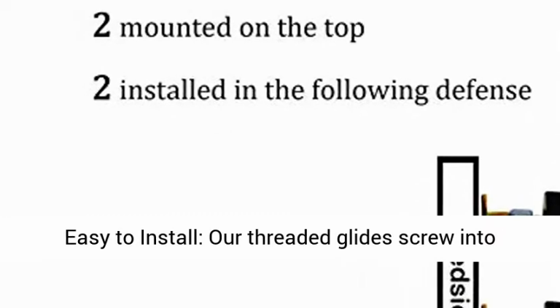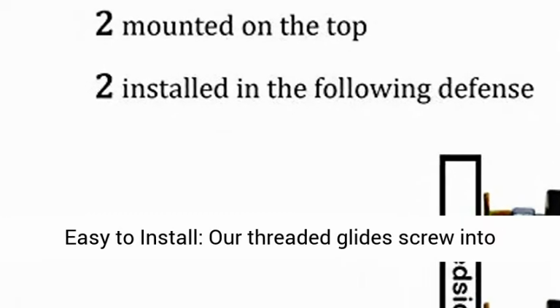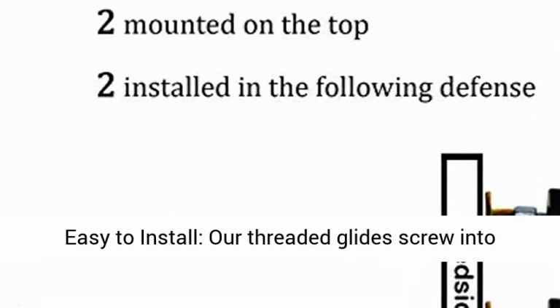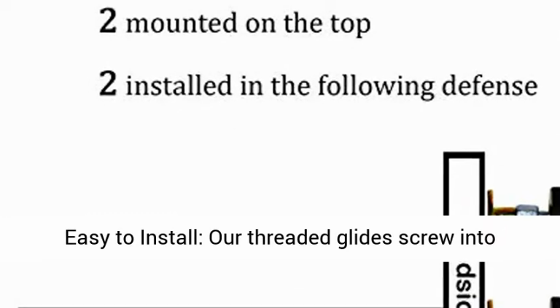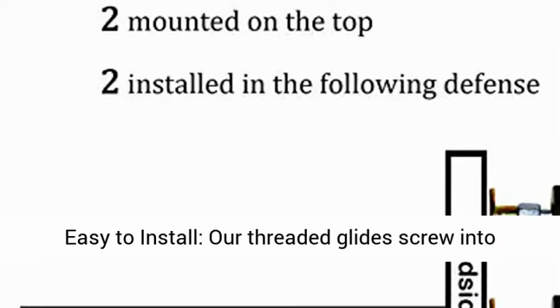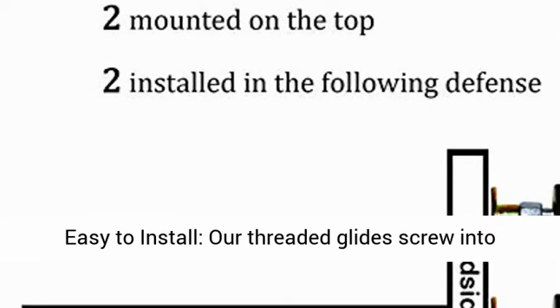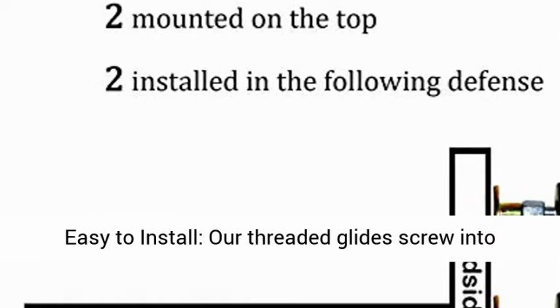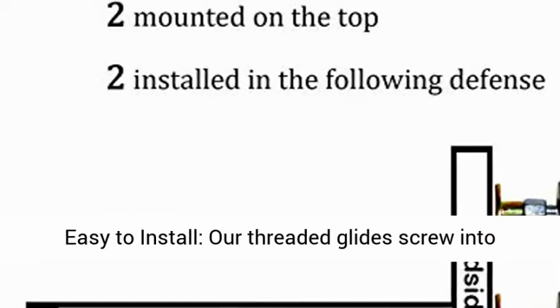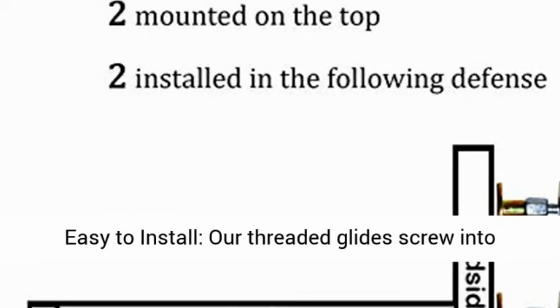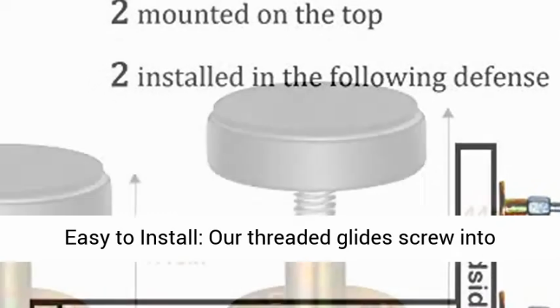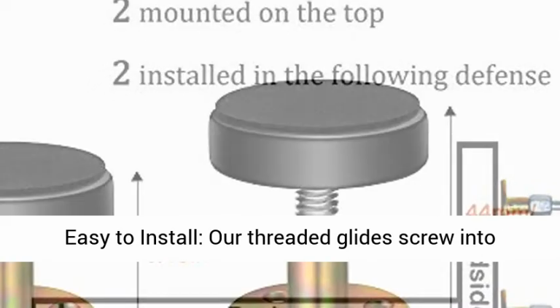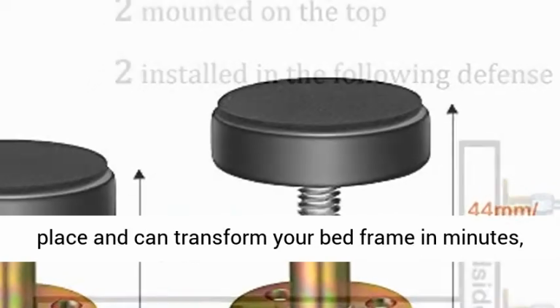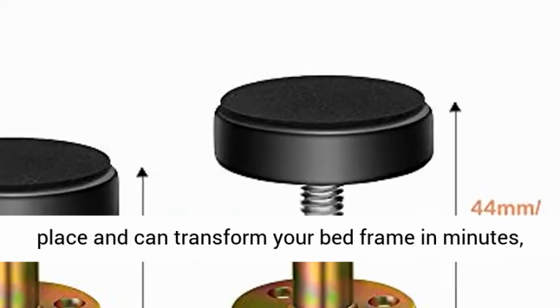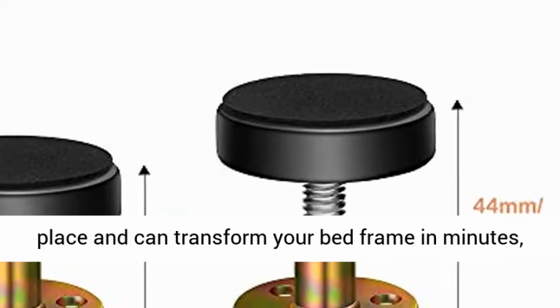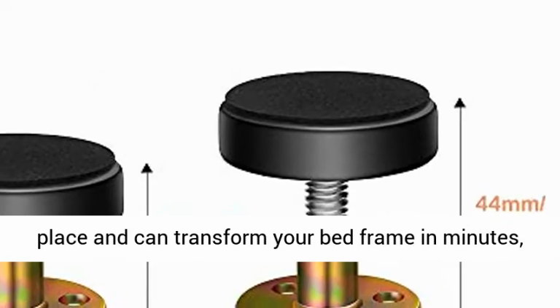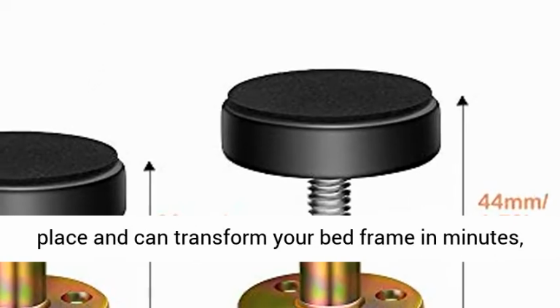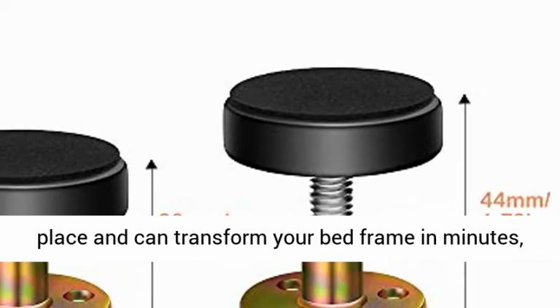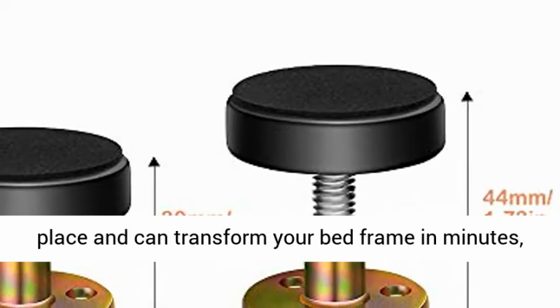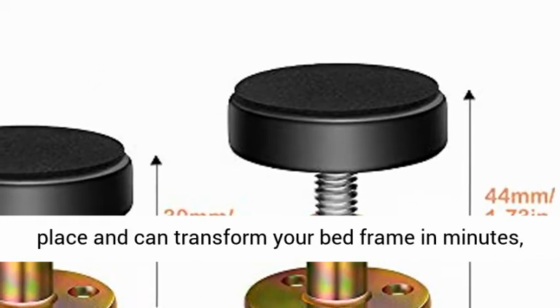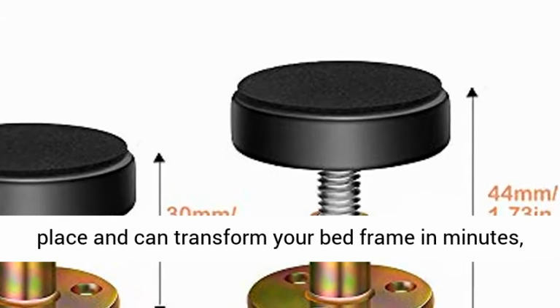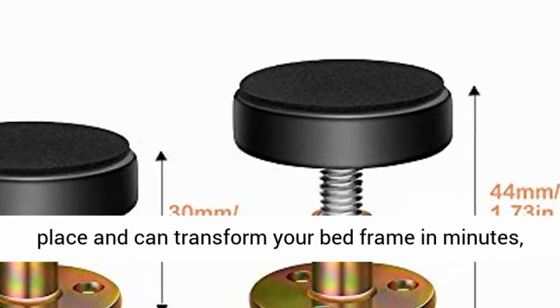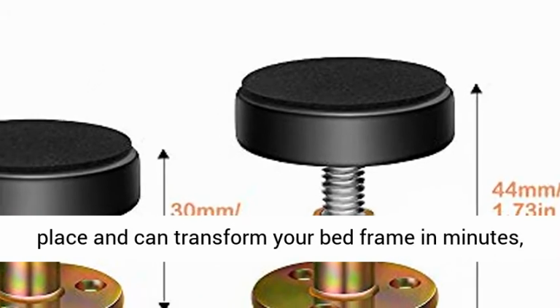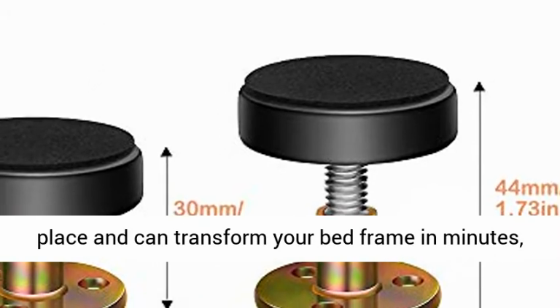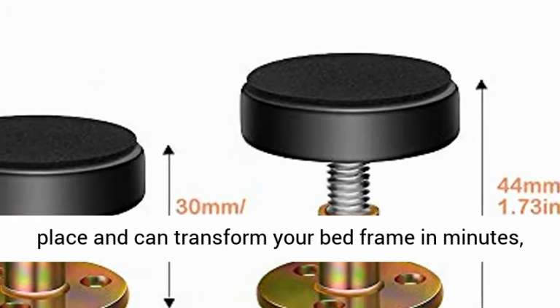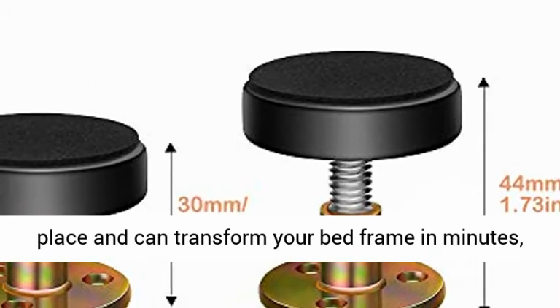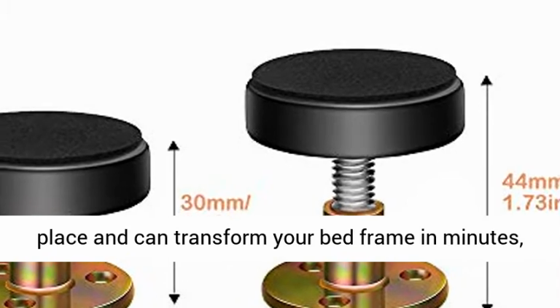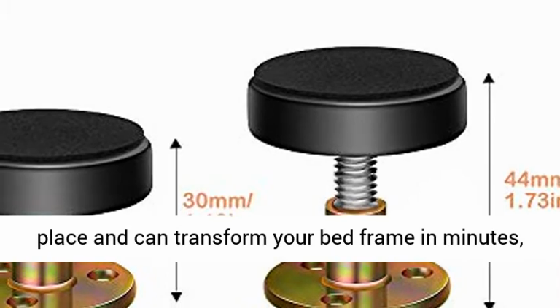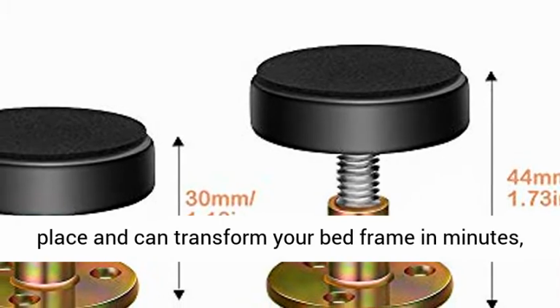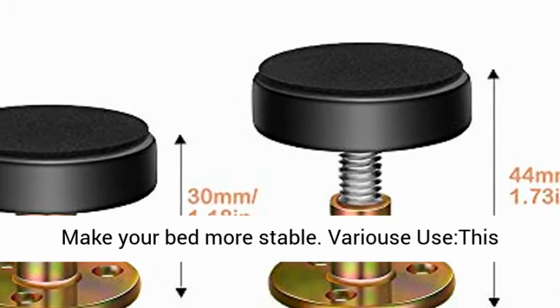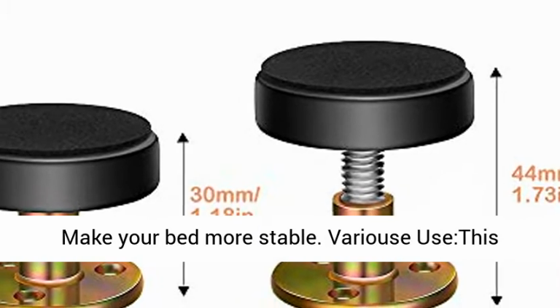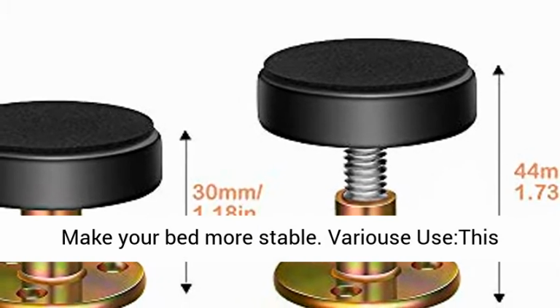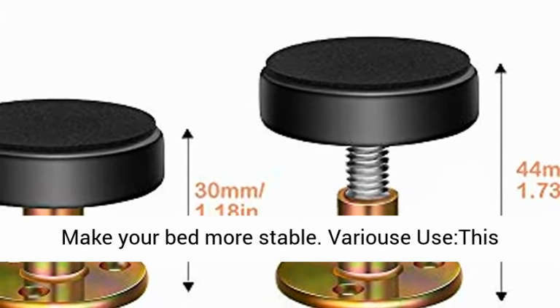Easy to install. The threaded glides screw into place and can transform your bed frame in minutes.